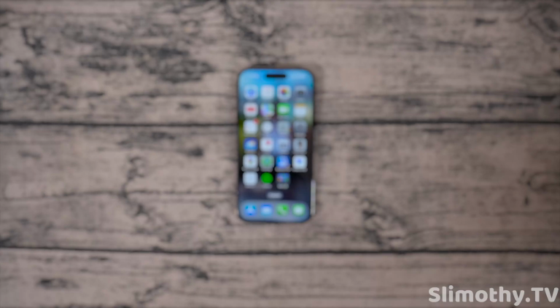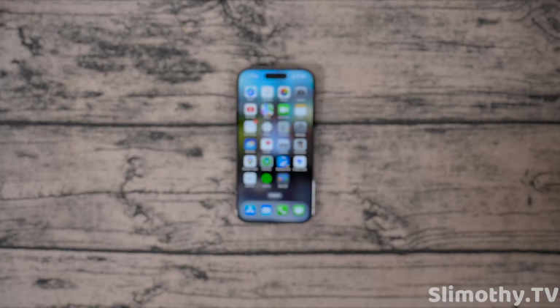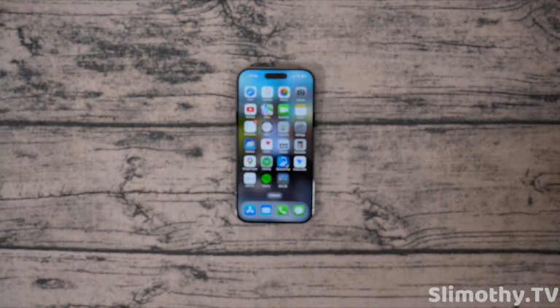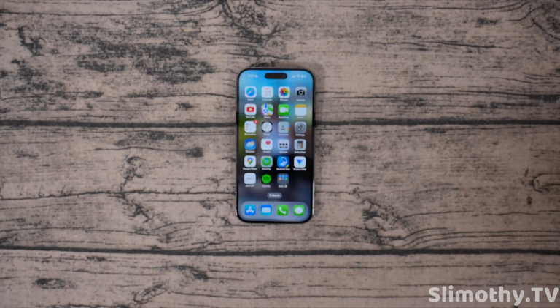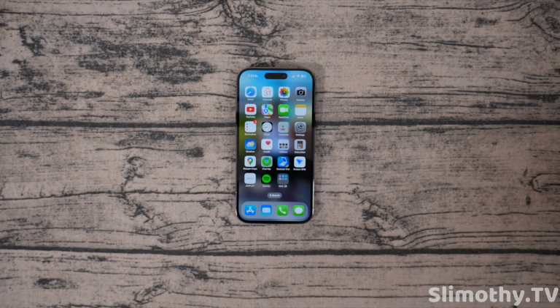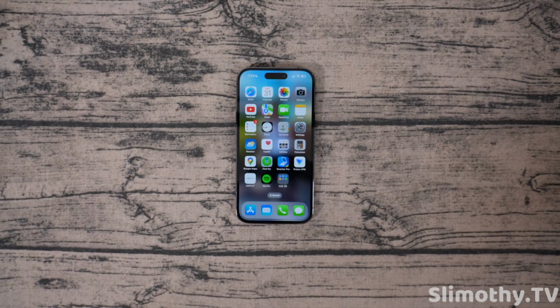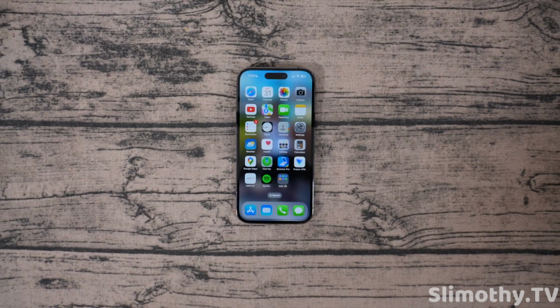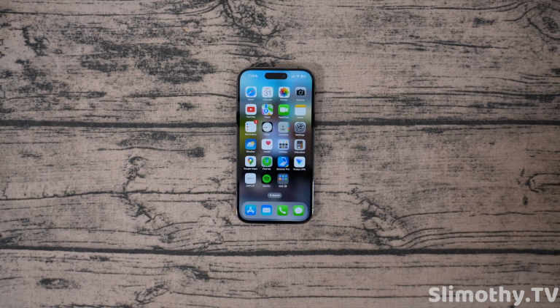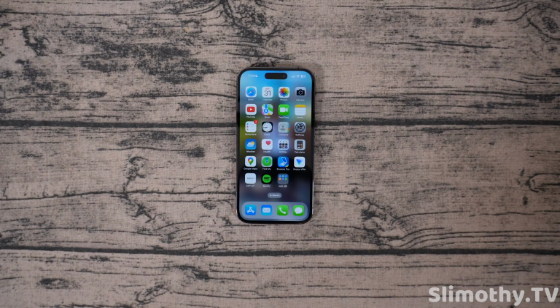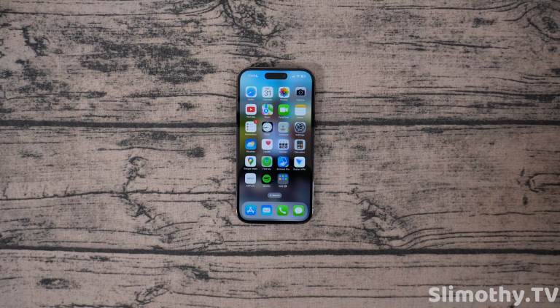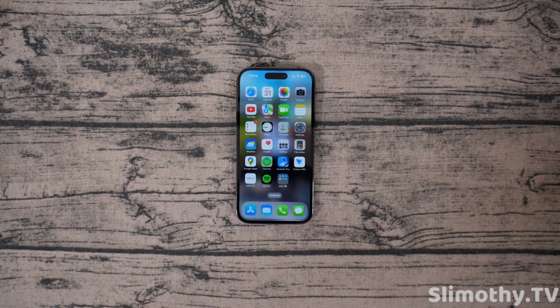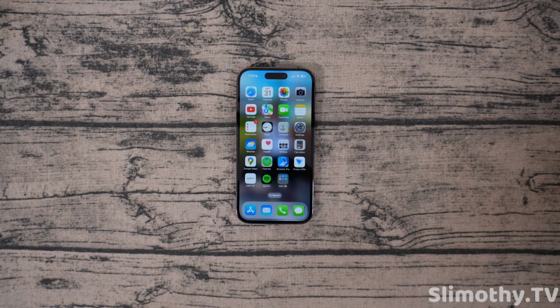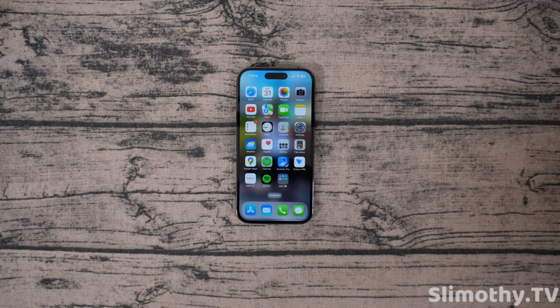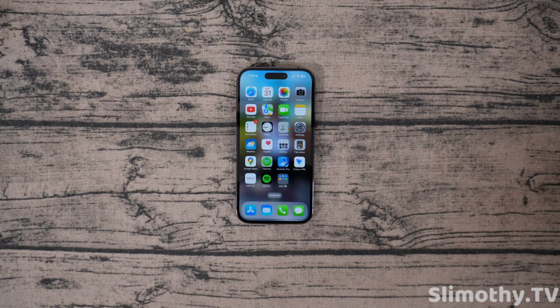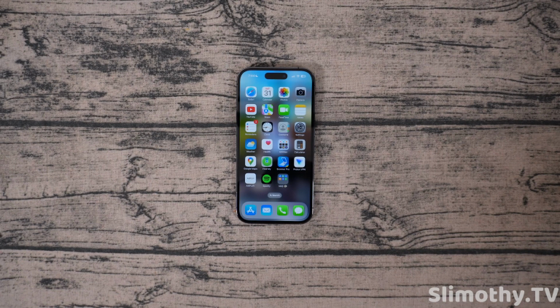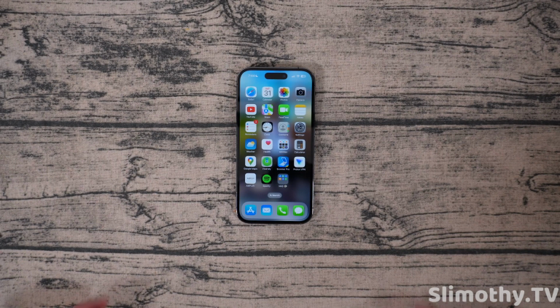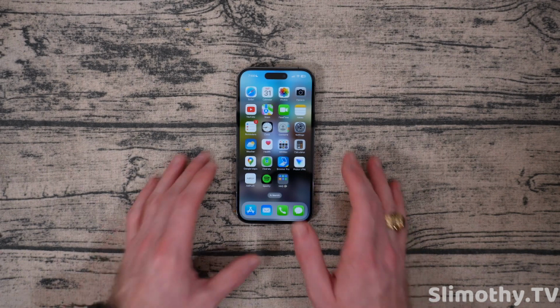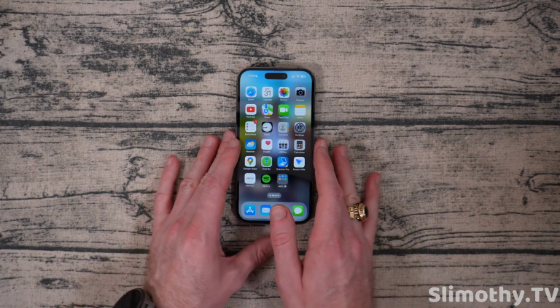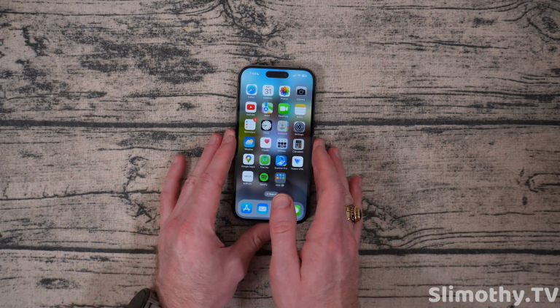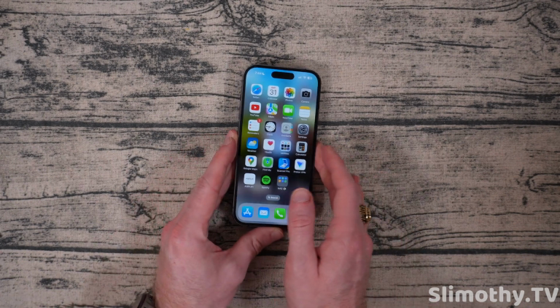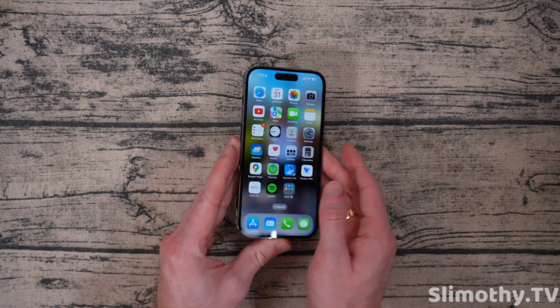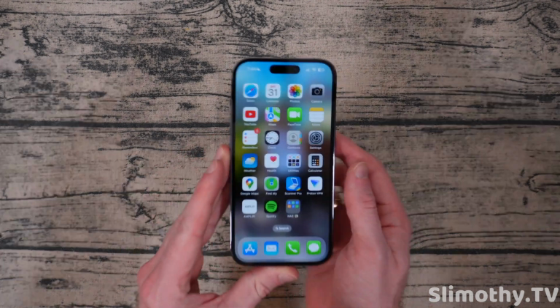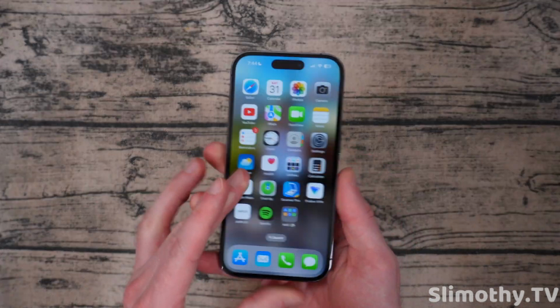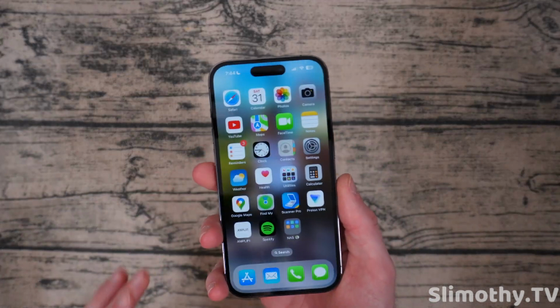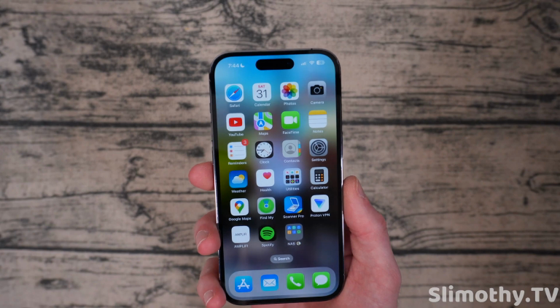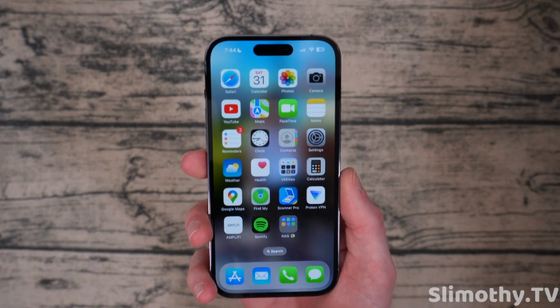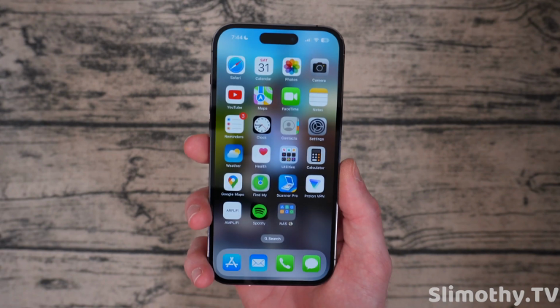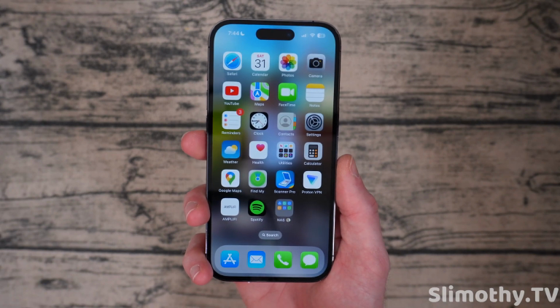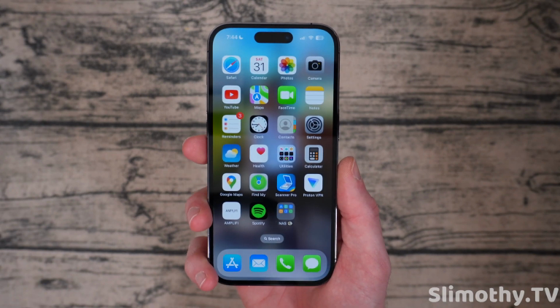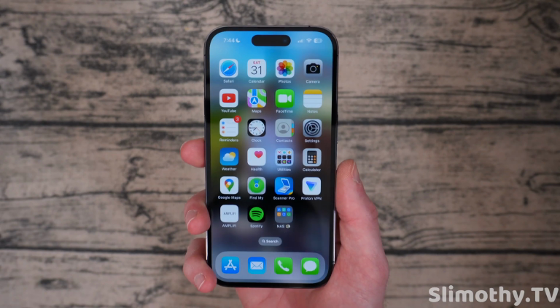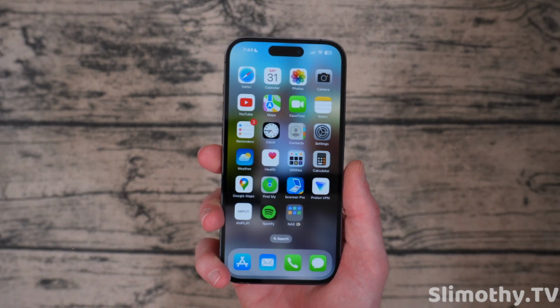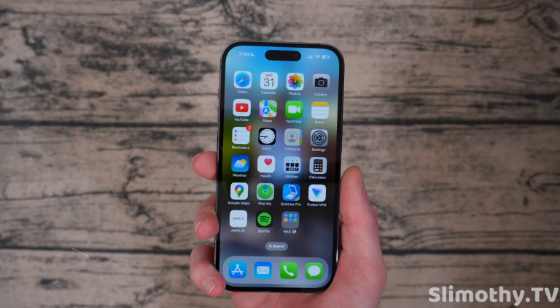Hey guys, what's up? I'm Slim, and you're watching Slimothy TV. In this video, I'm going to do a quick overview of iOS 16.3 Developer Beta.